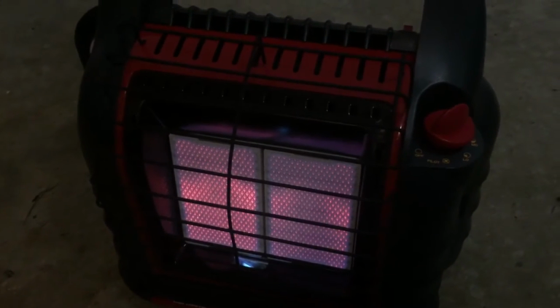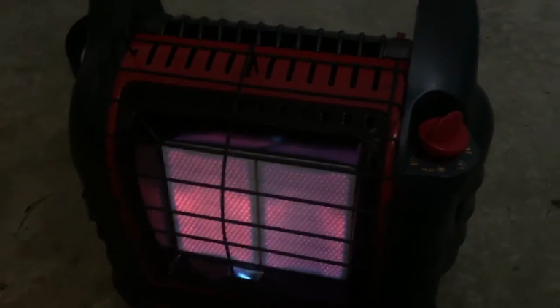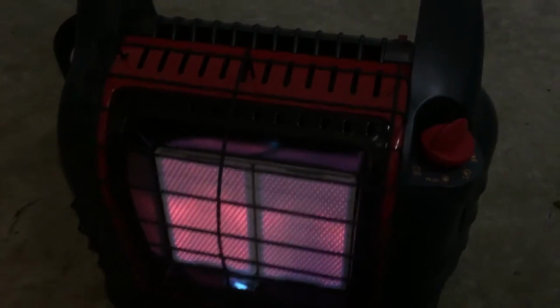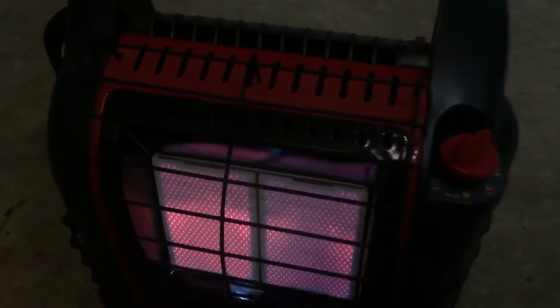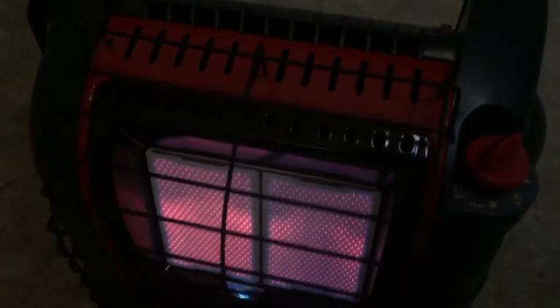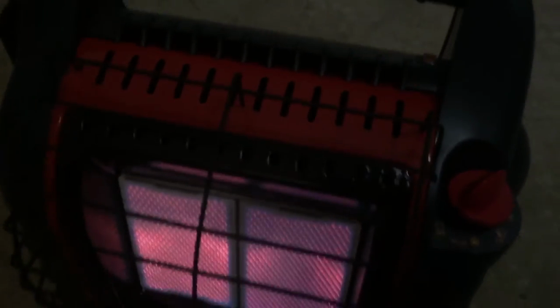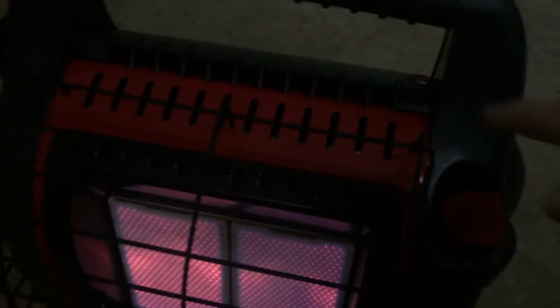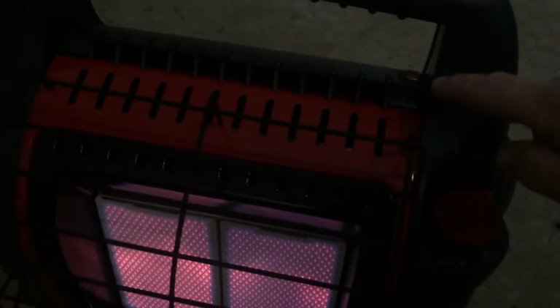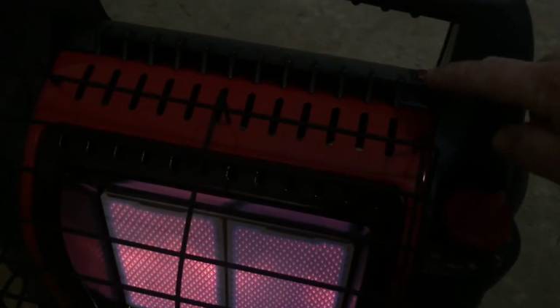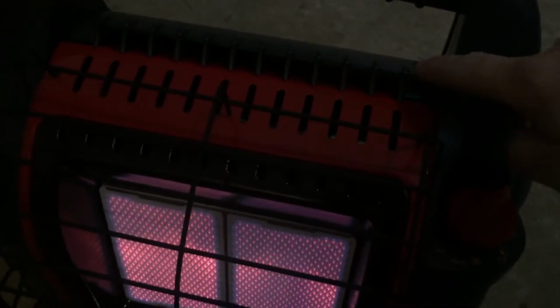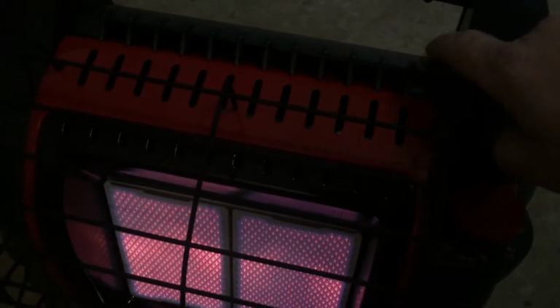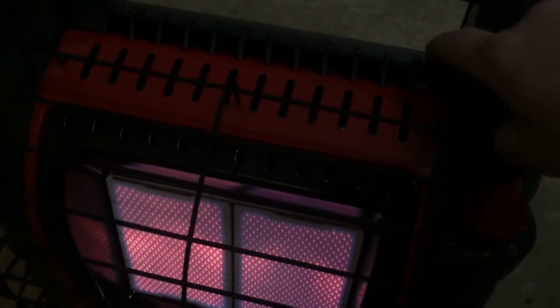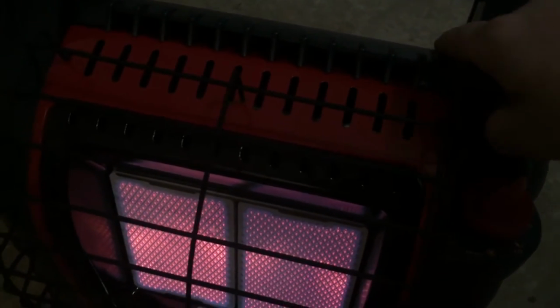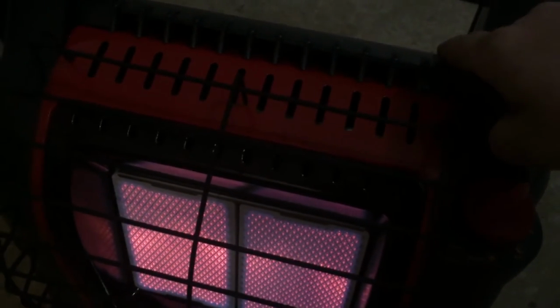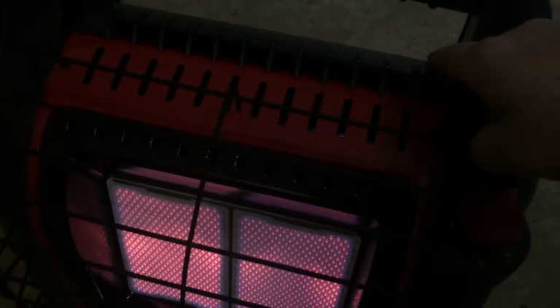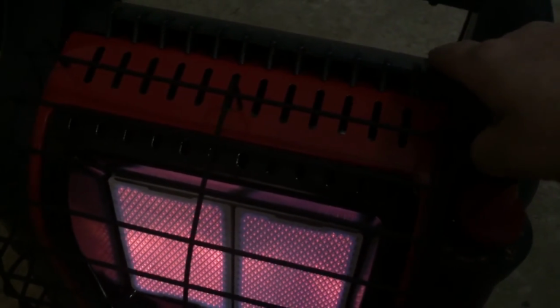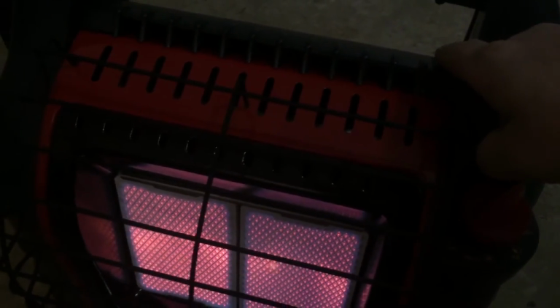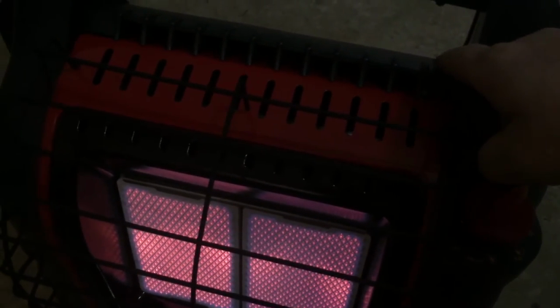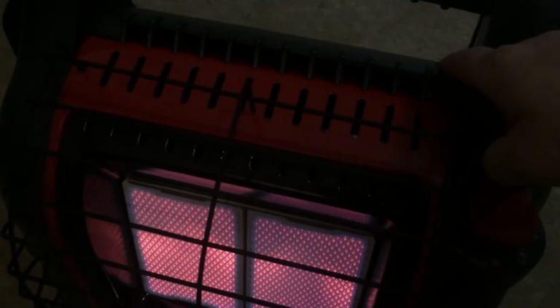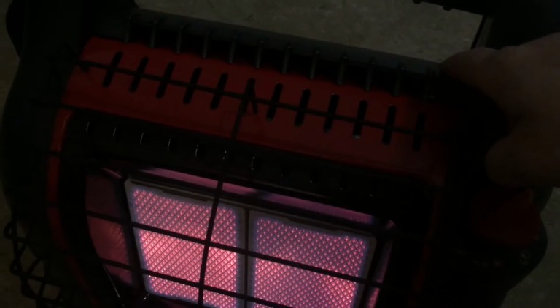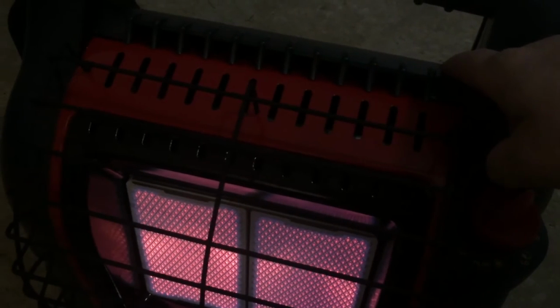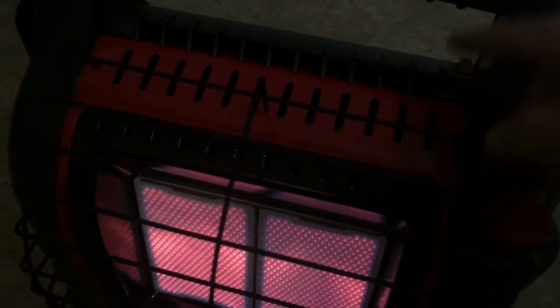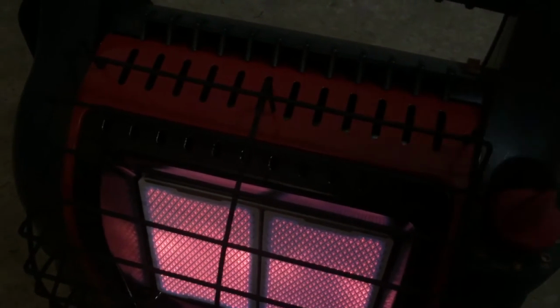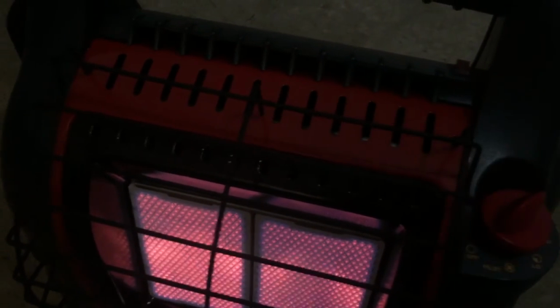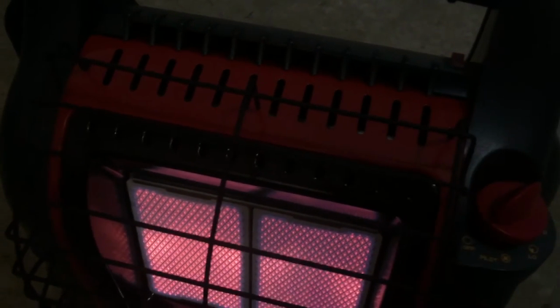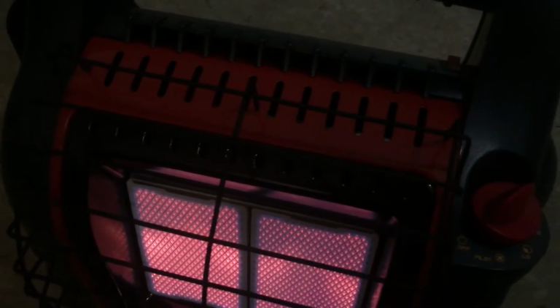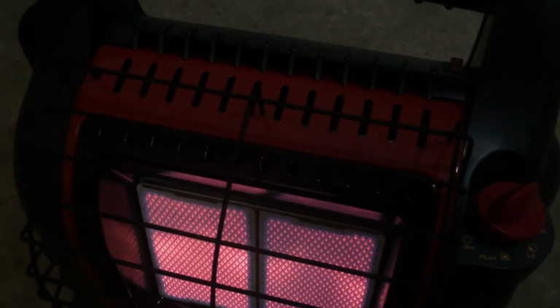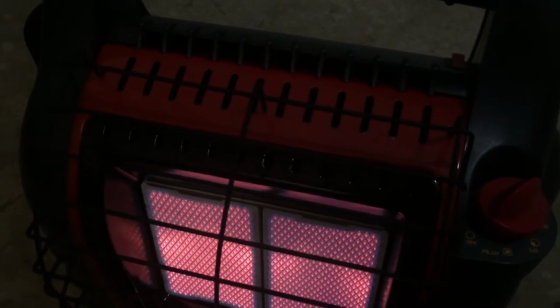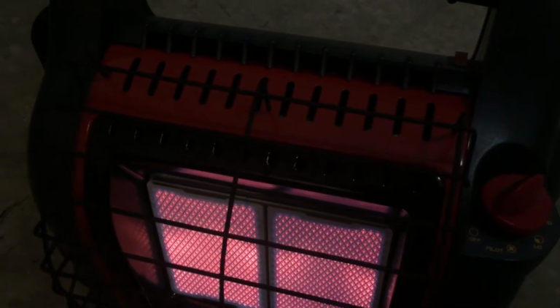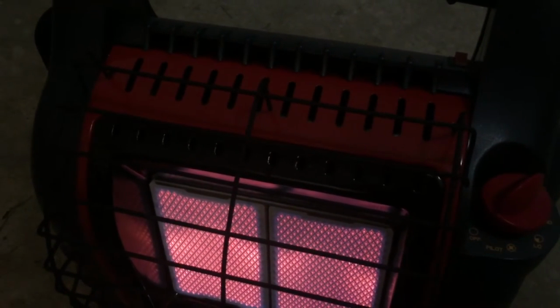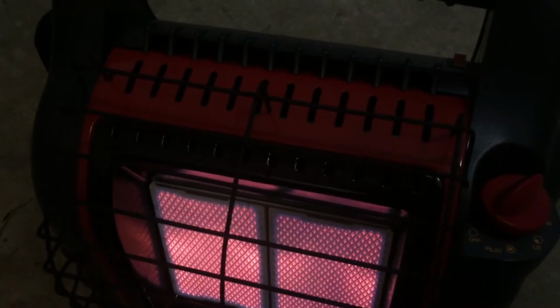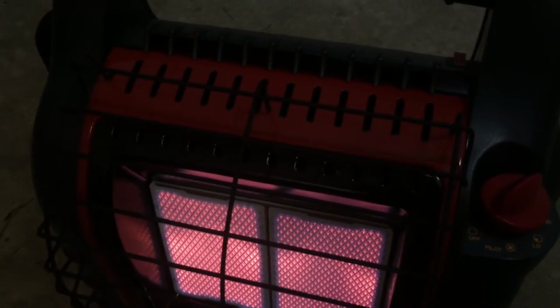Then you just come up here — remember we installed the batteries — and there's your fan.